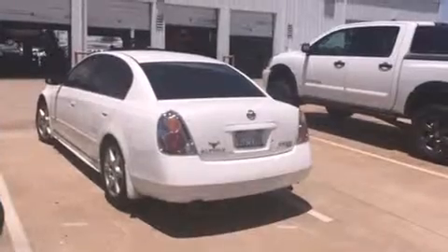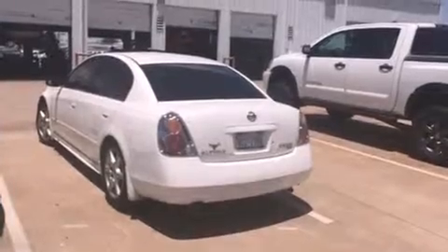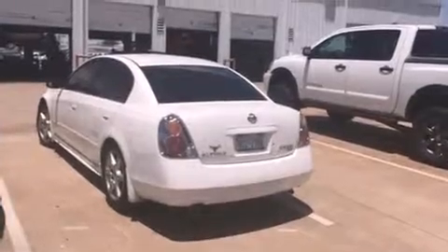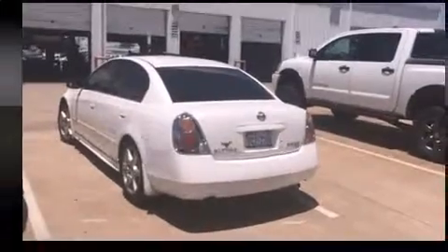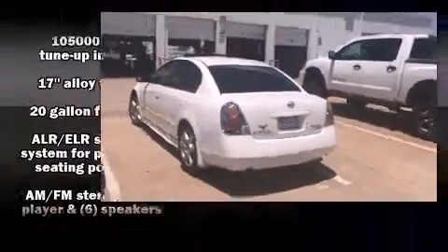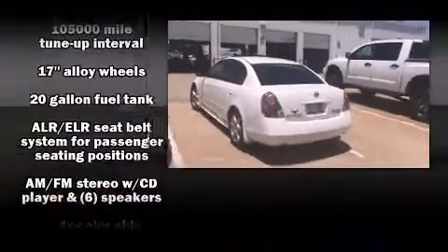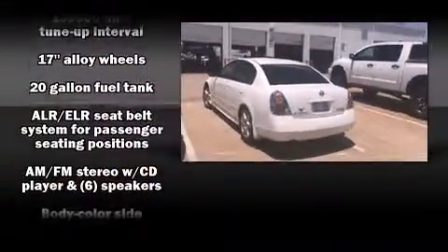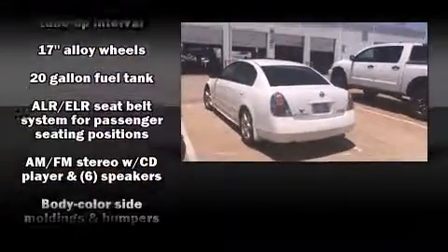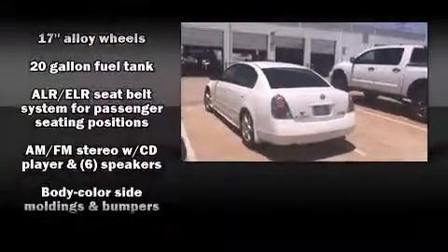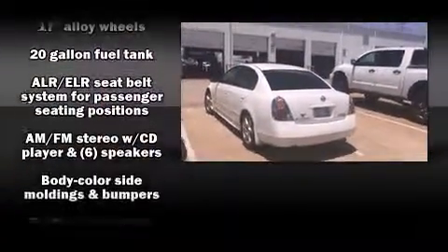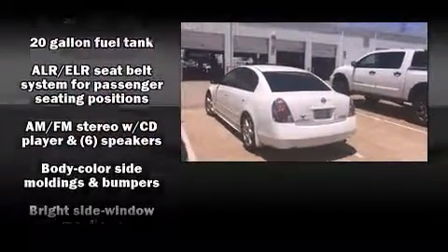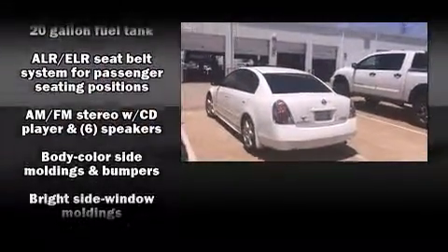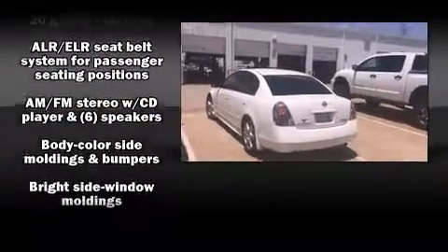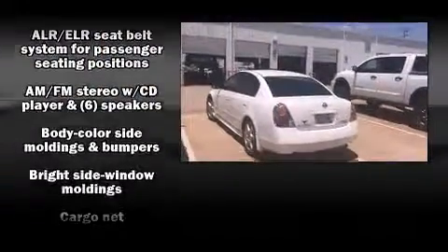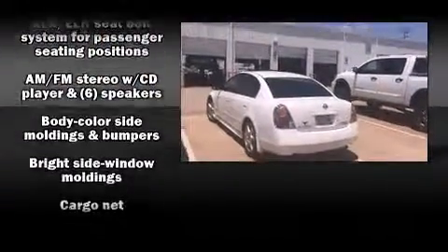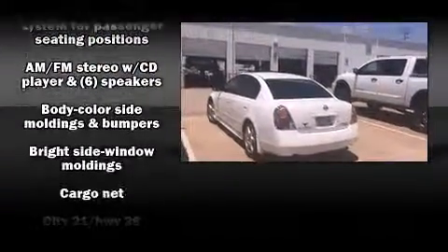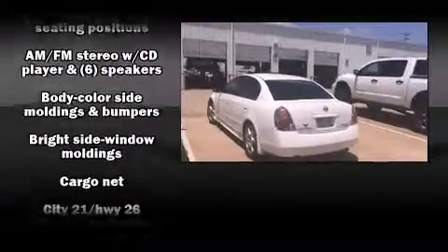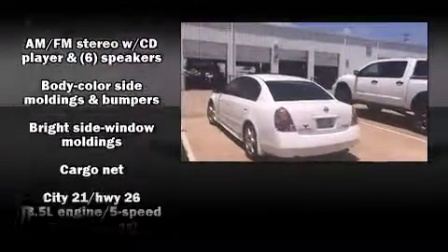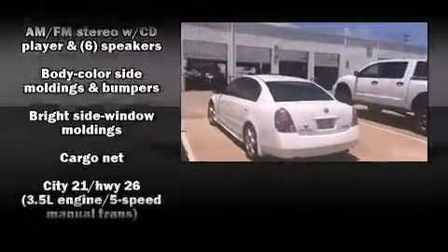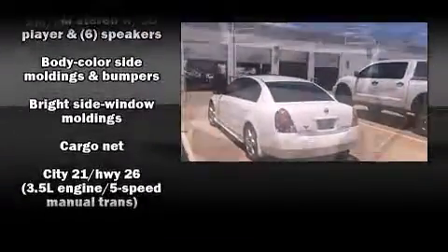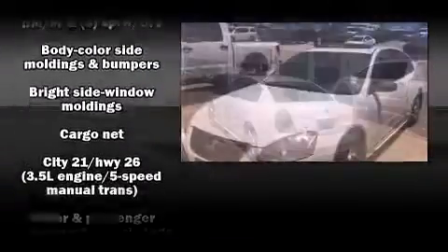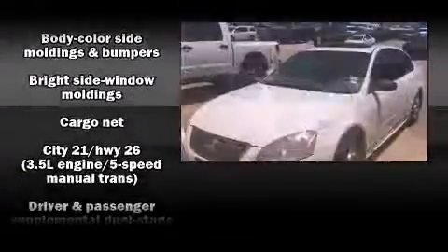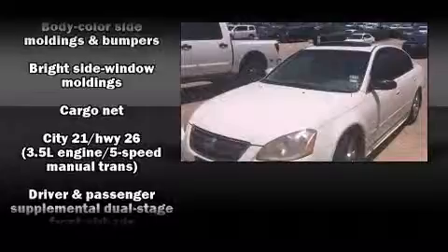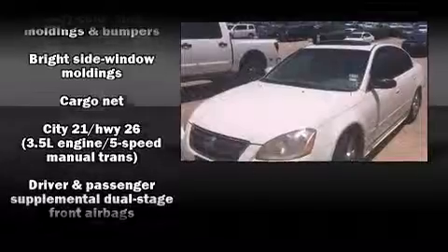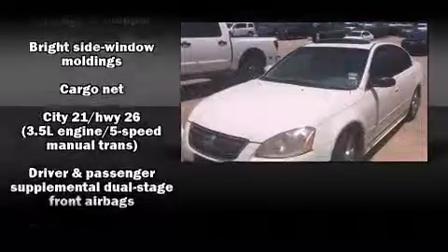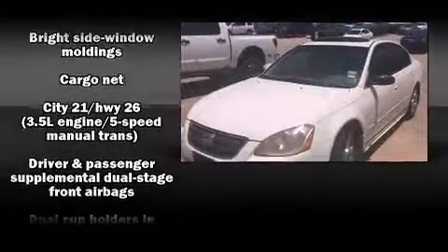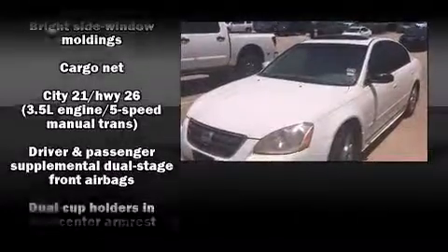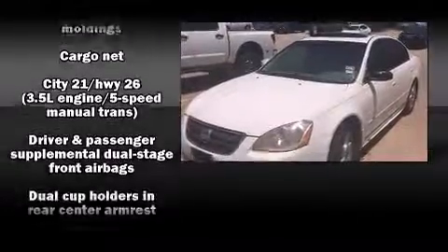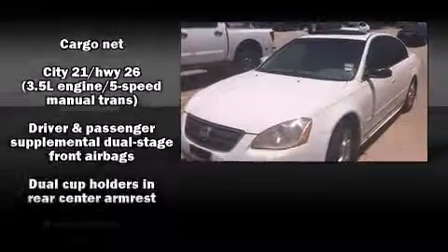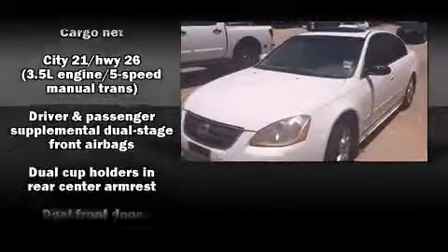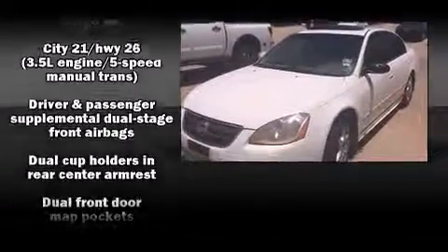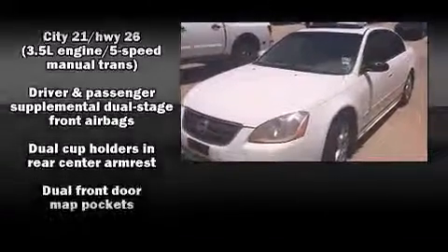Top features include air conditioning, a tachometer, fully automatic headlights, and remote keyless entry.